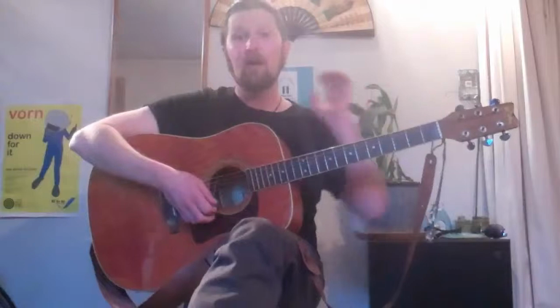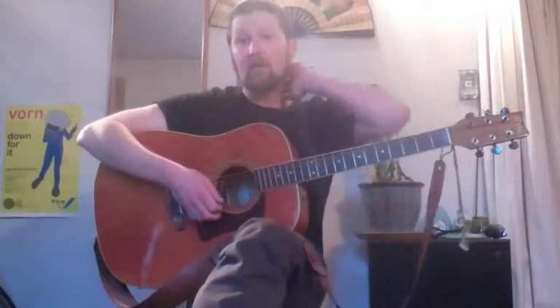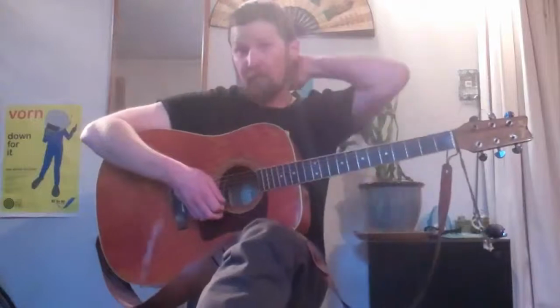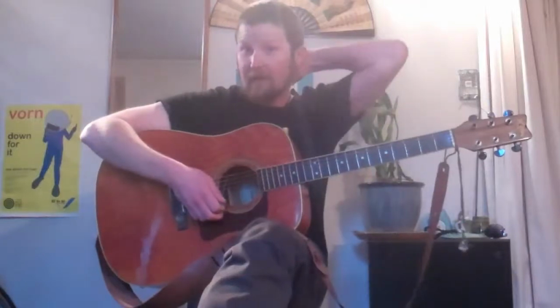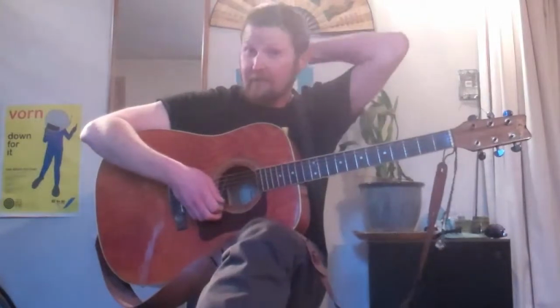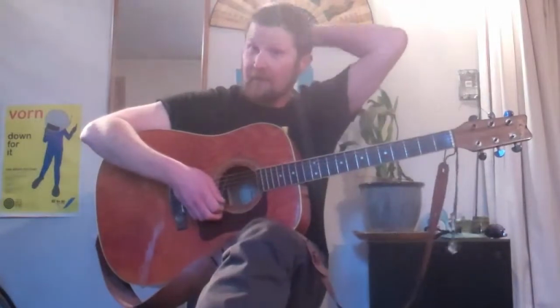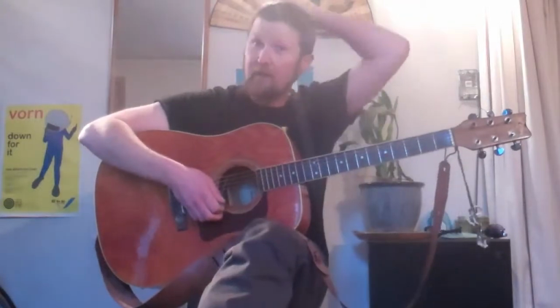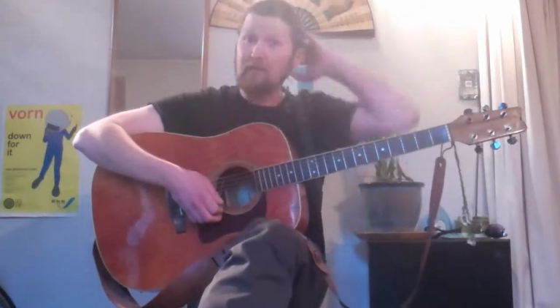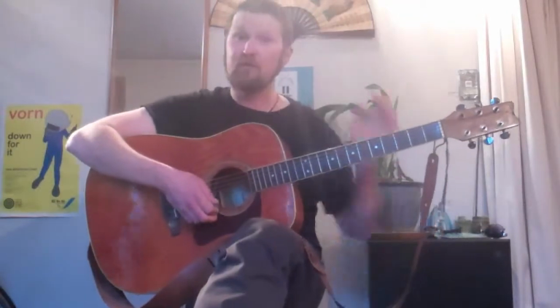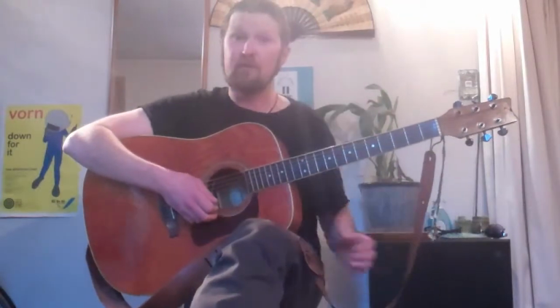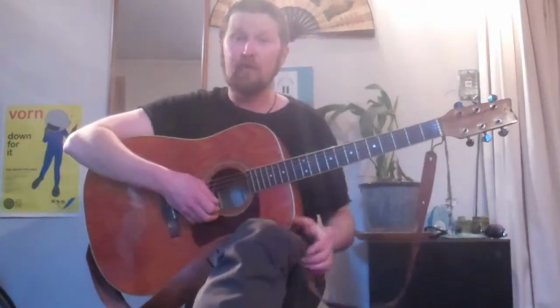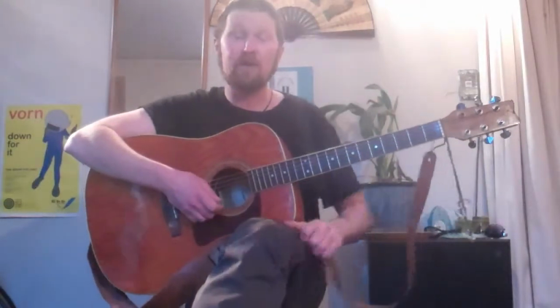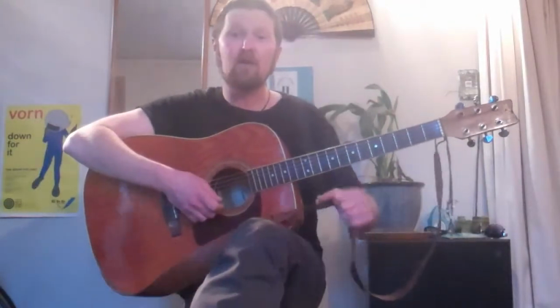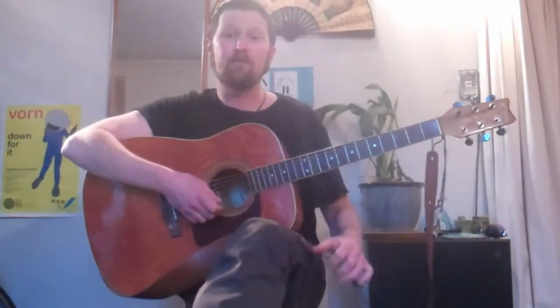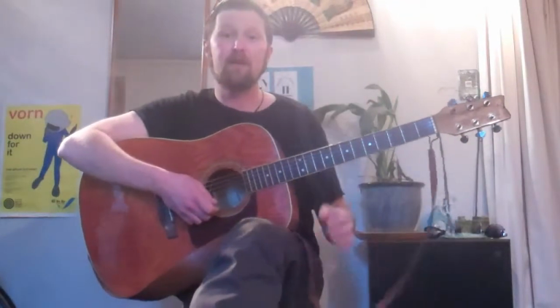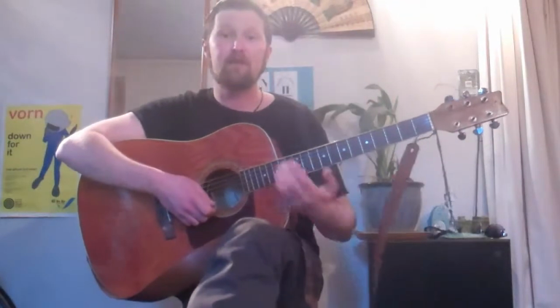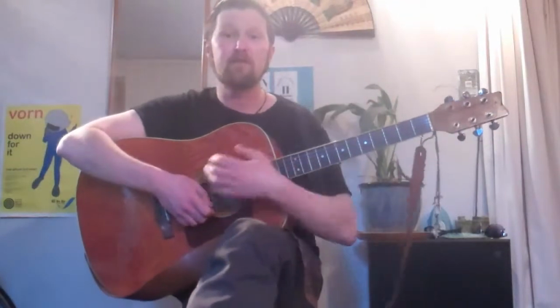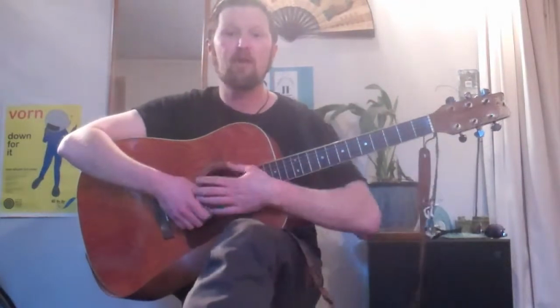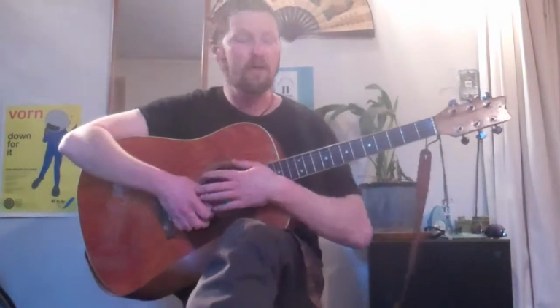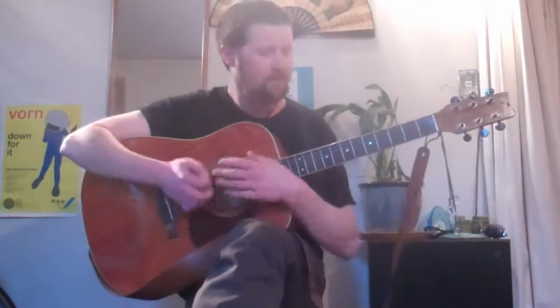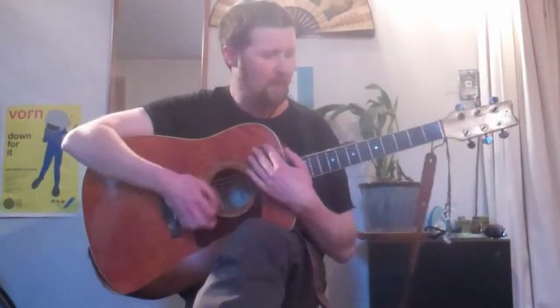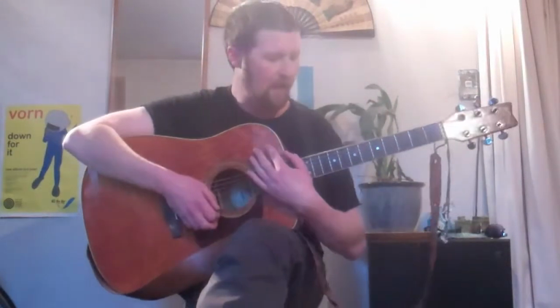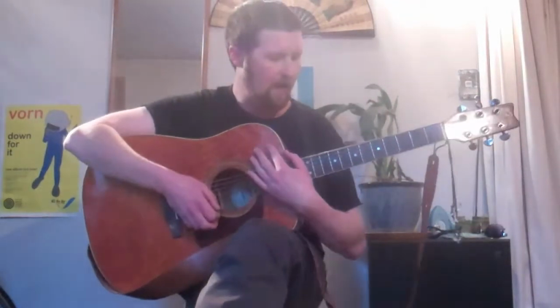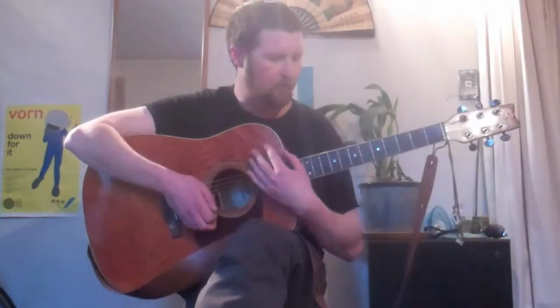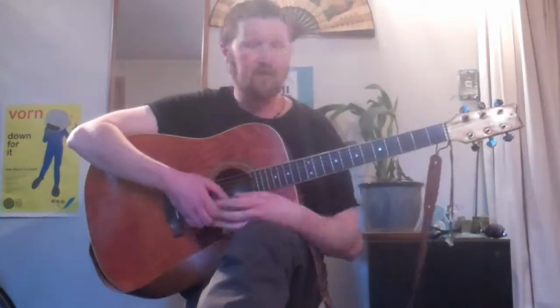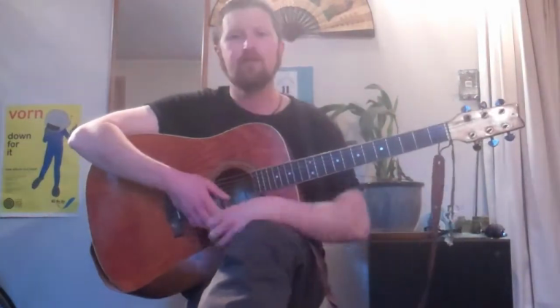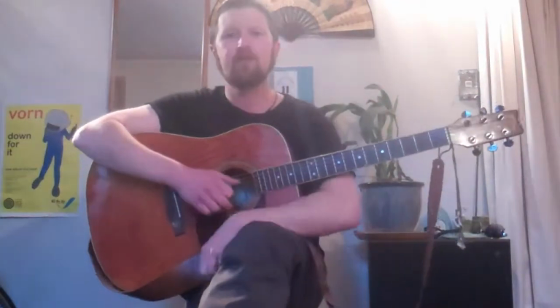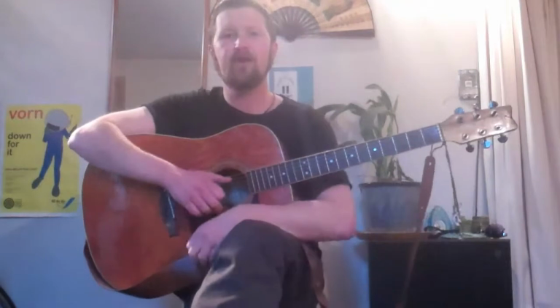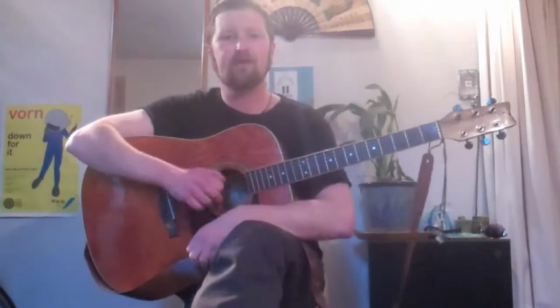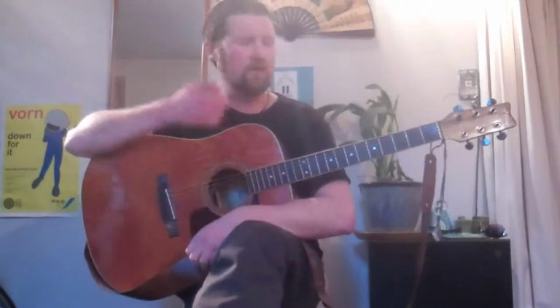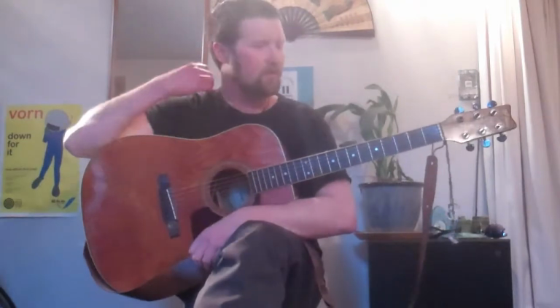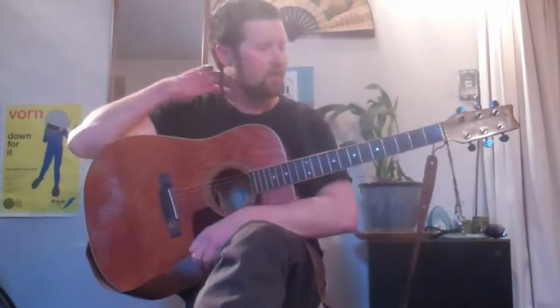Hello everybody, today we're going to do the beginning of Calico's Skies. We'll start just by running down the chords.